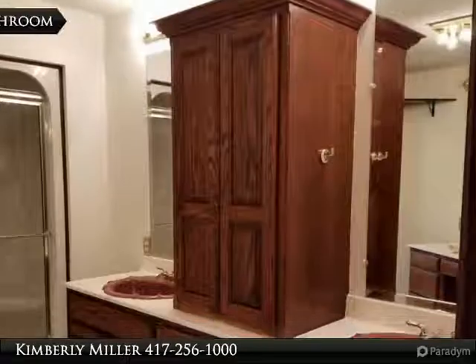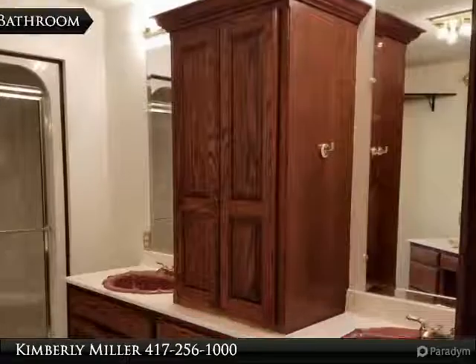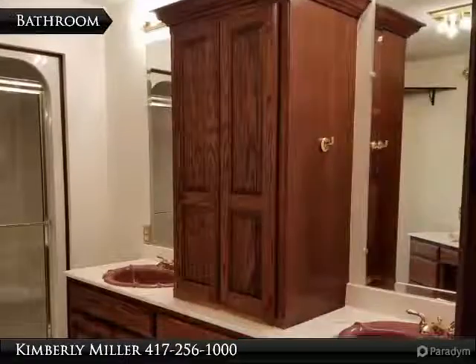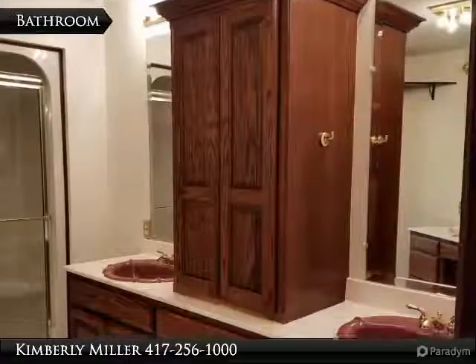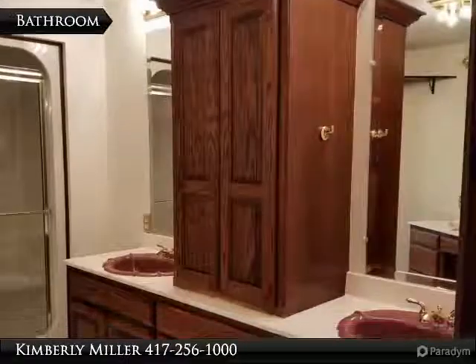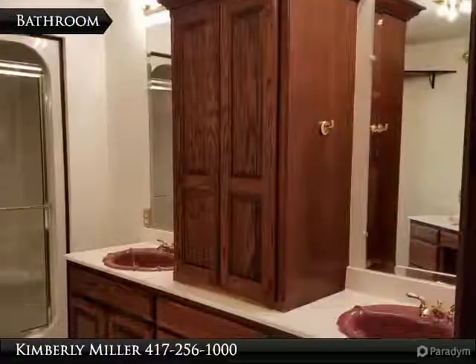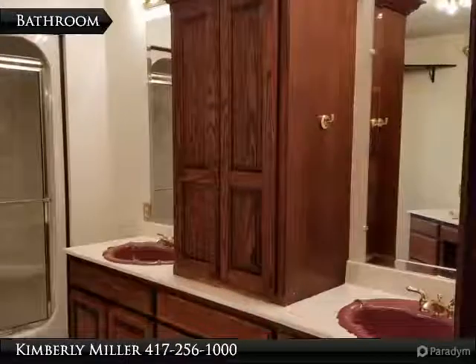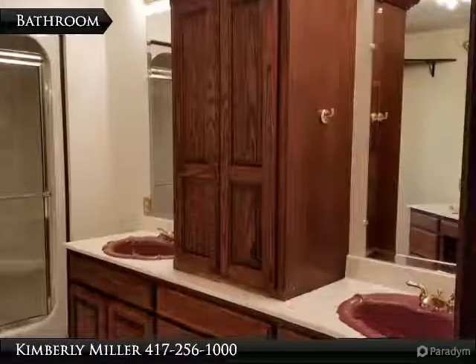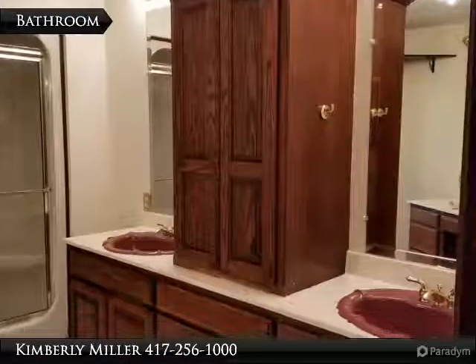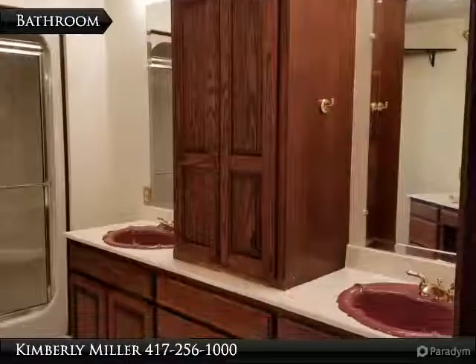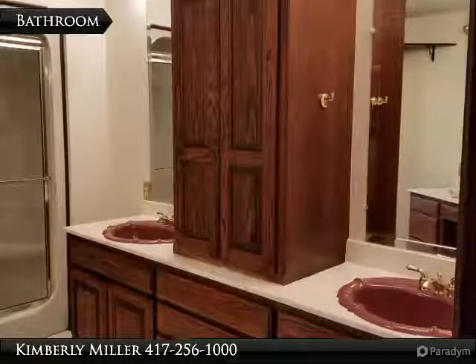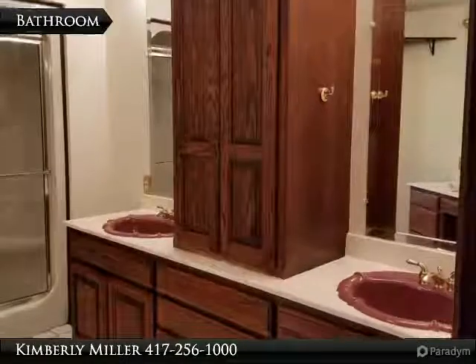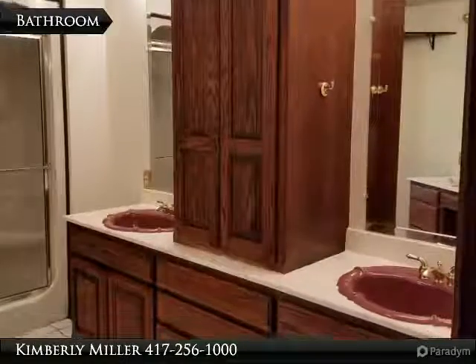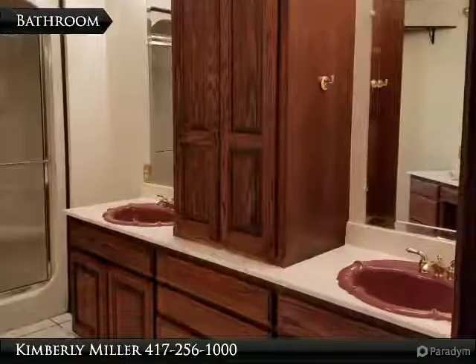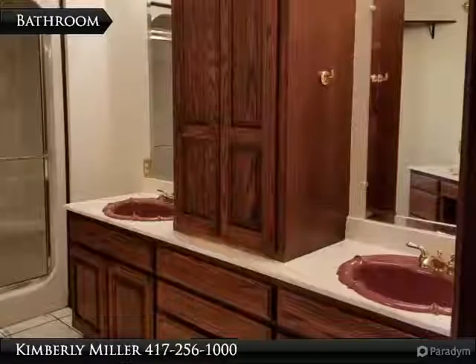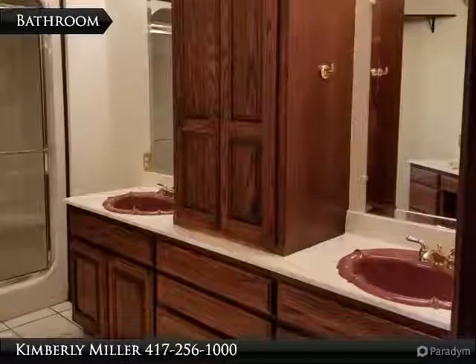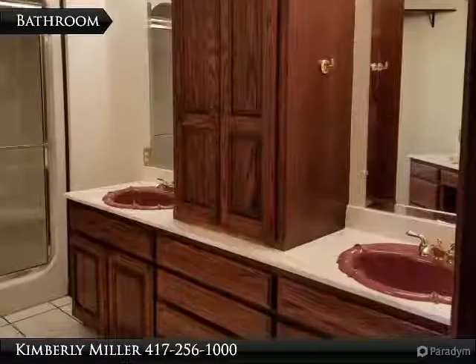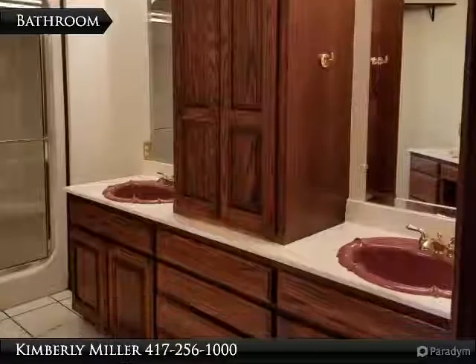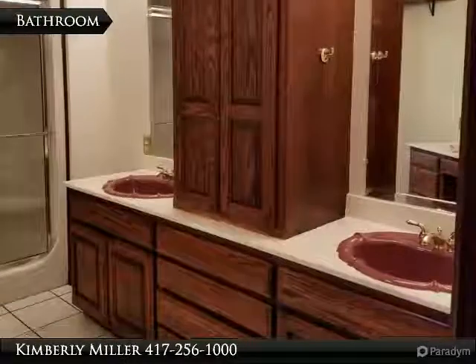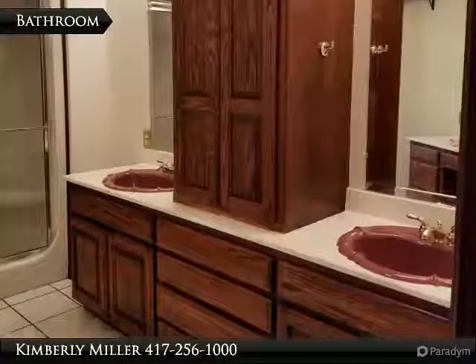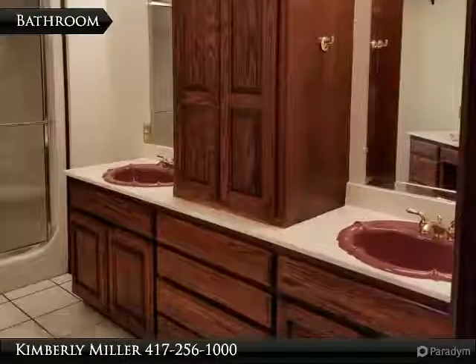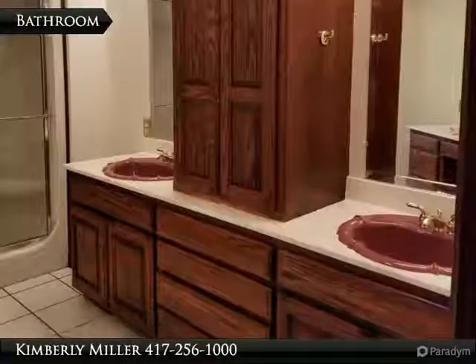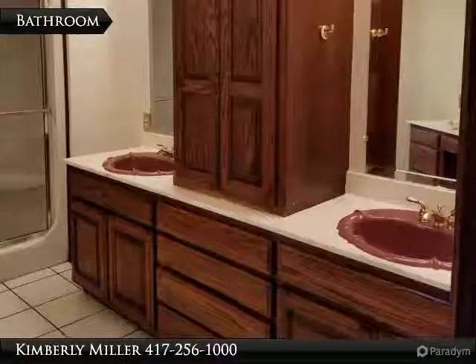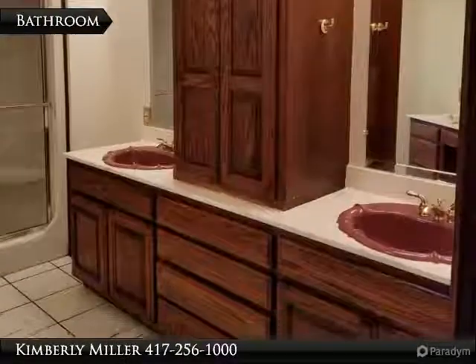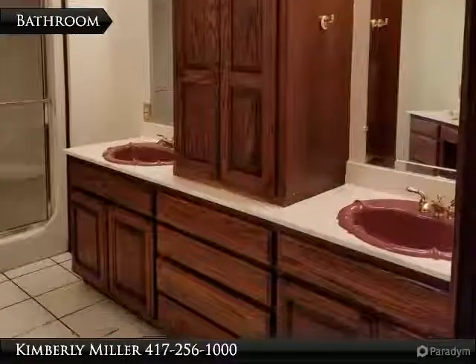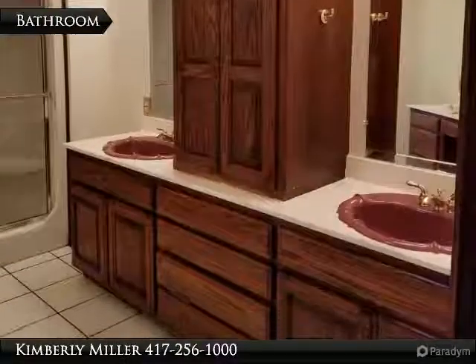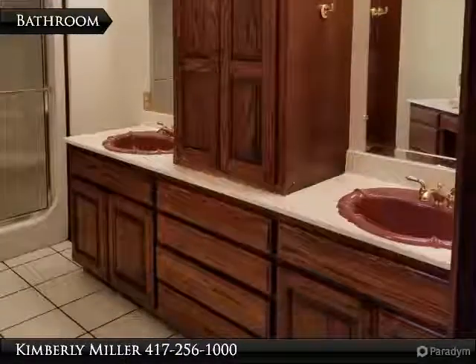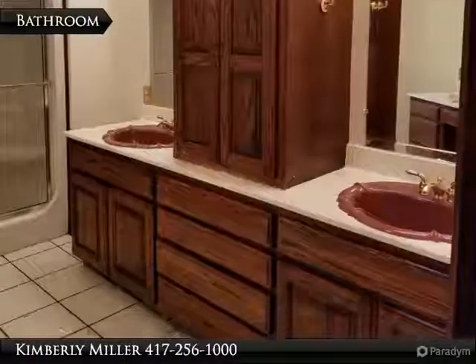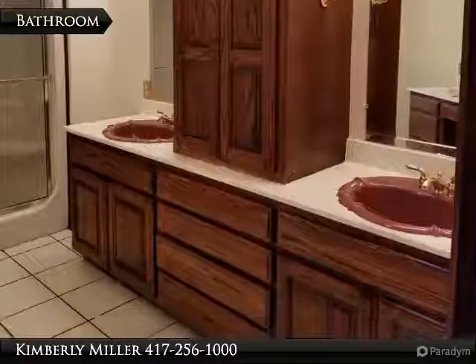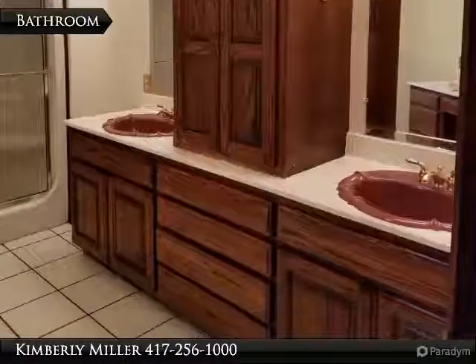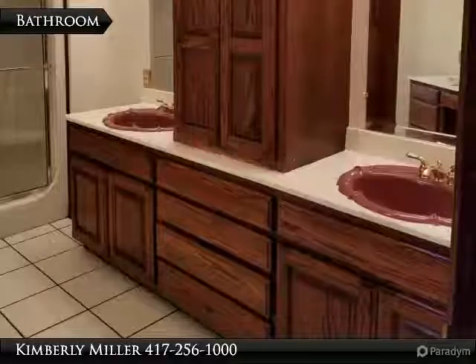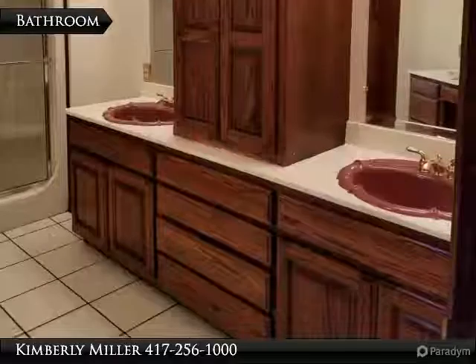The master bathroom includes a makeup area, large vanity with double sinks, and shower.